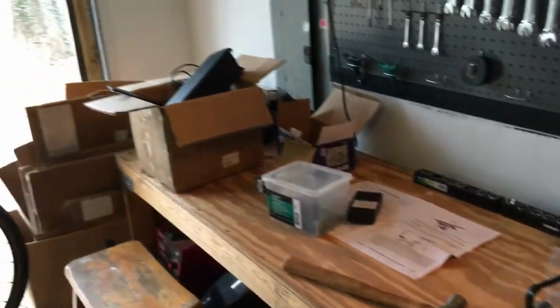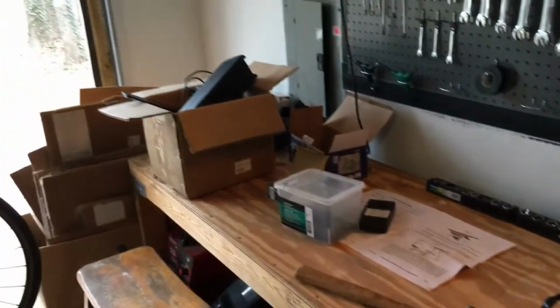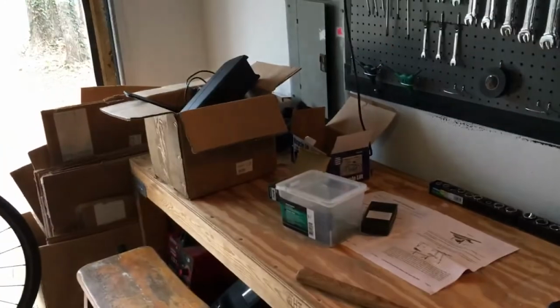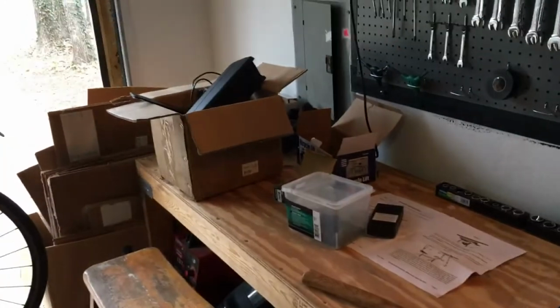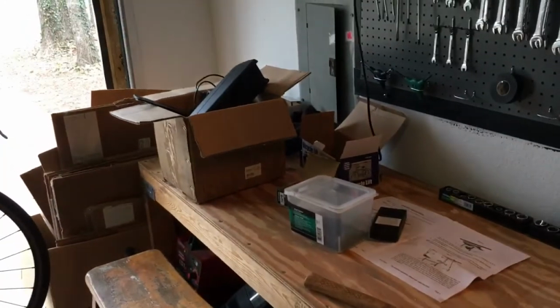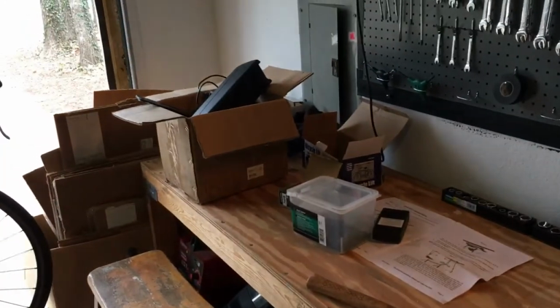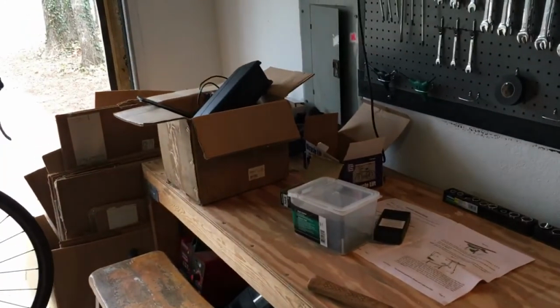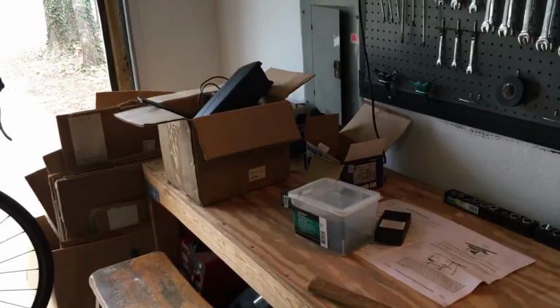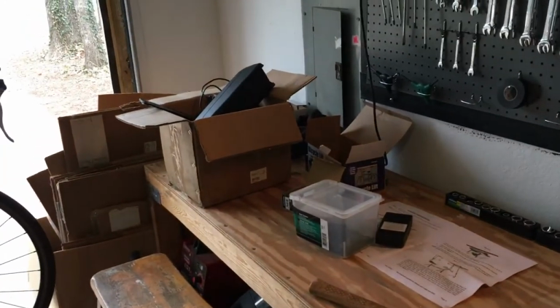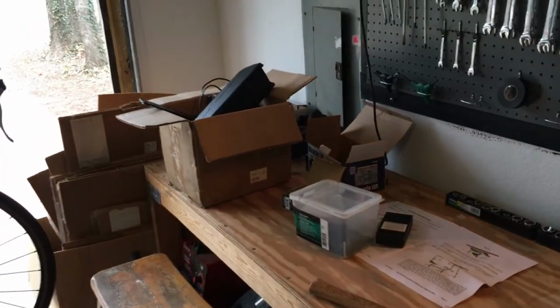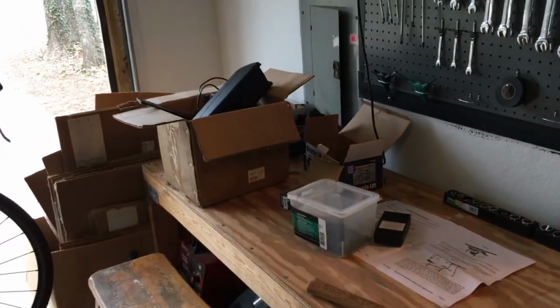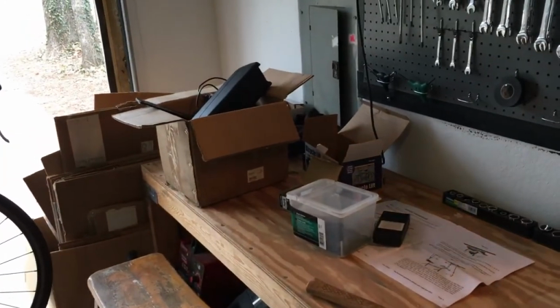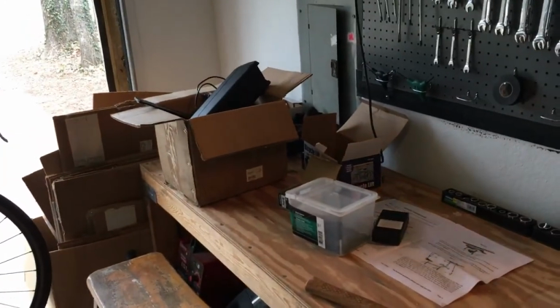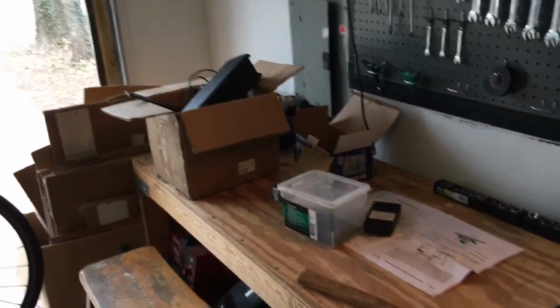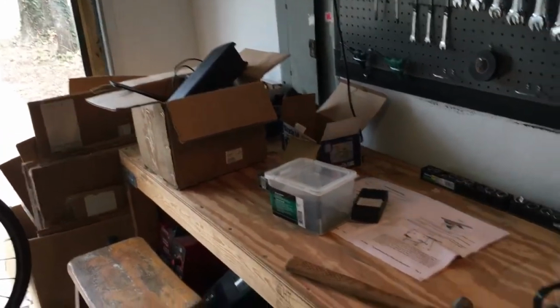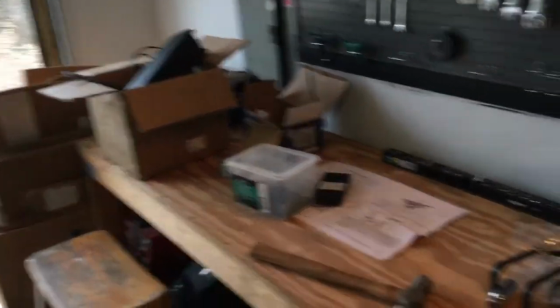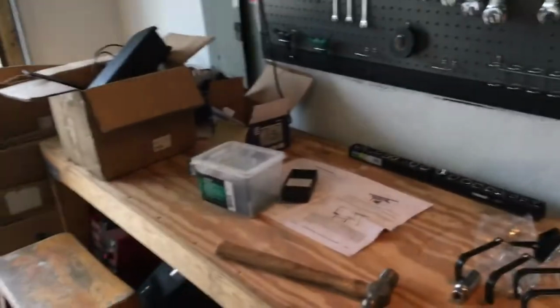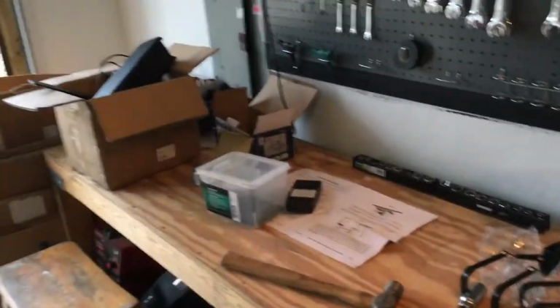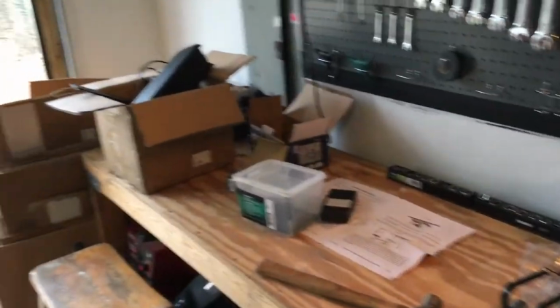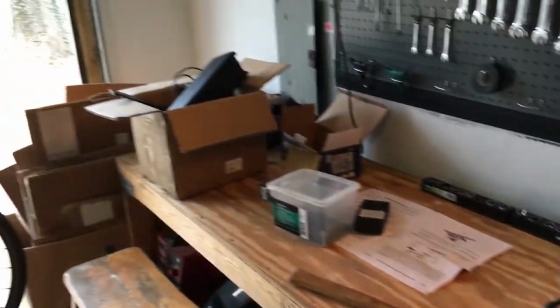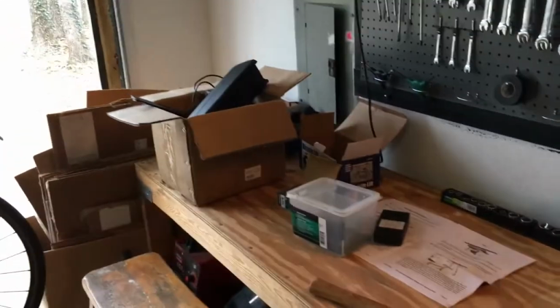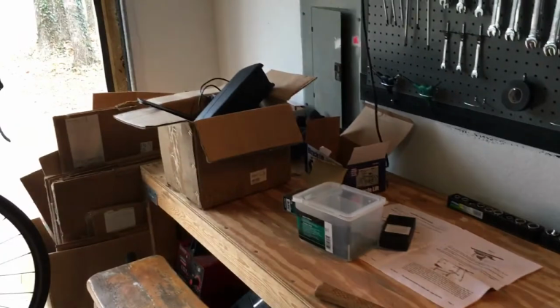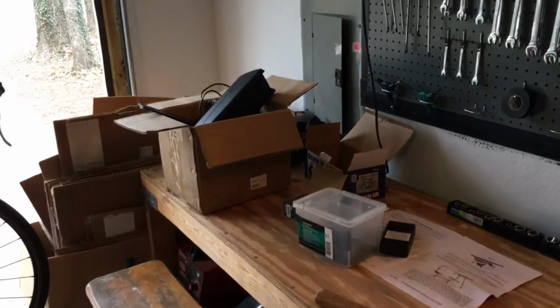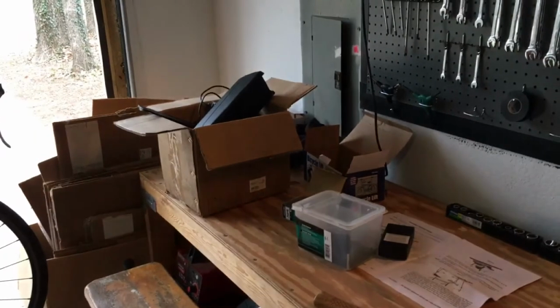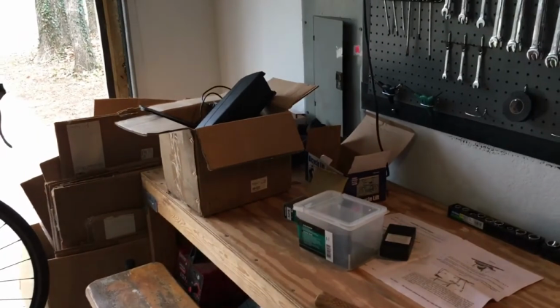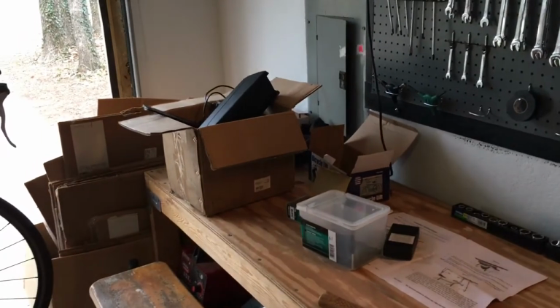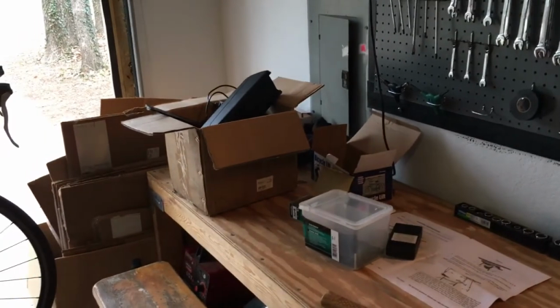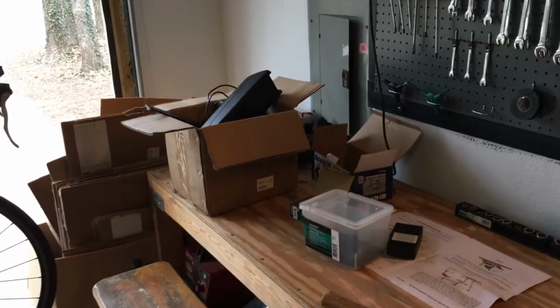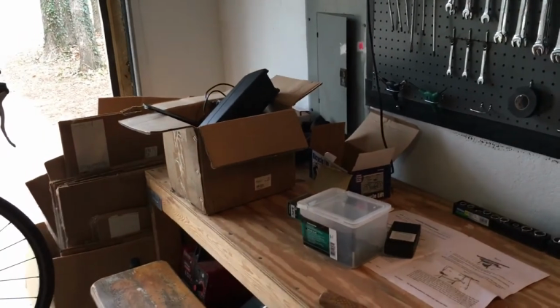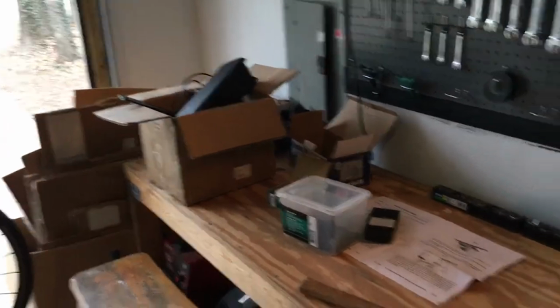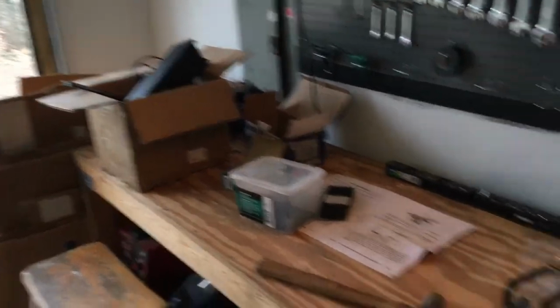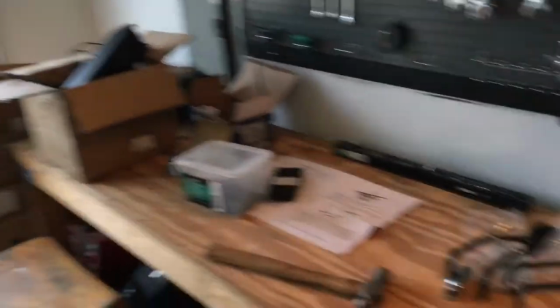You can tell I've been working on my Vettemobile because I have Vettemobile parts all over my bench. There's my battery and all the other little pieces and parts — that battery was like $500.